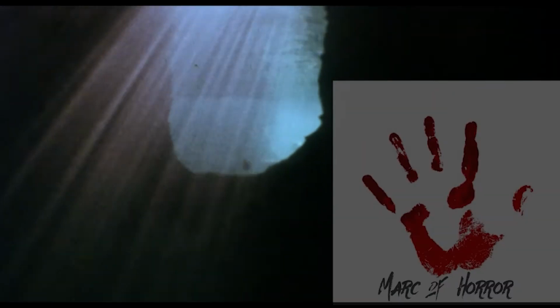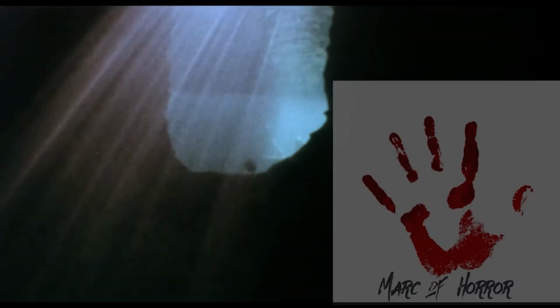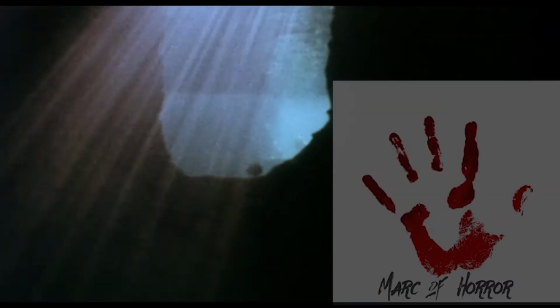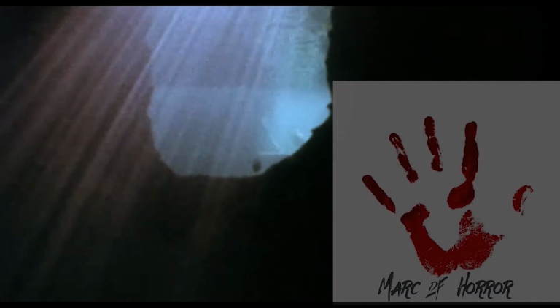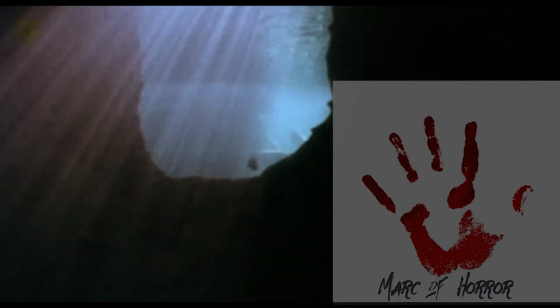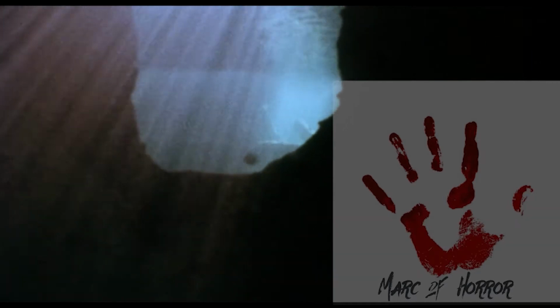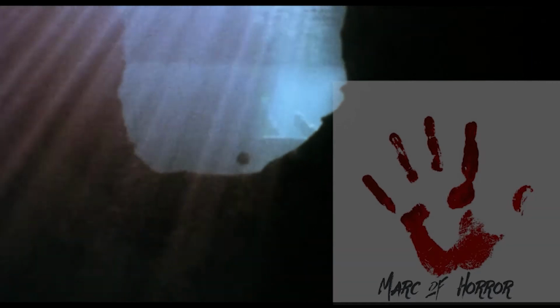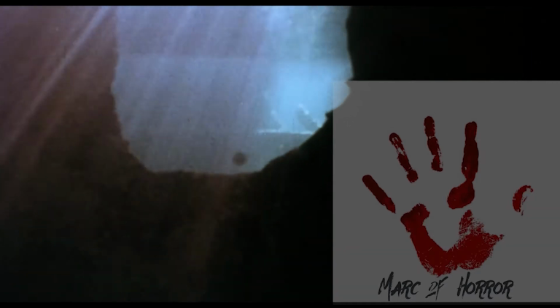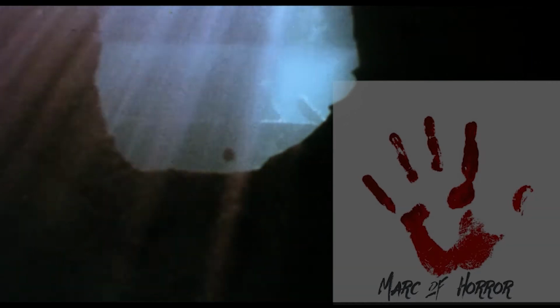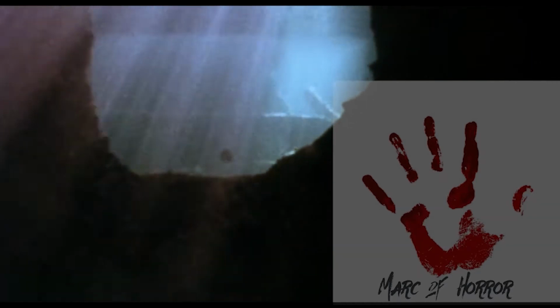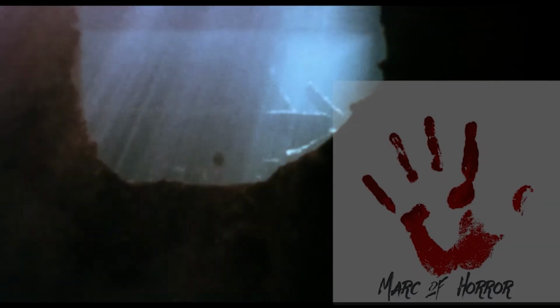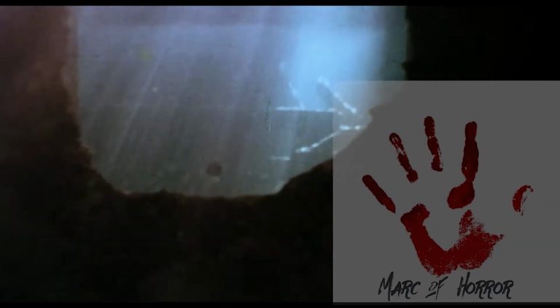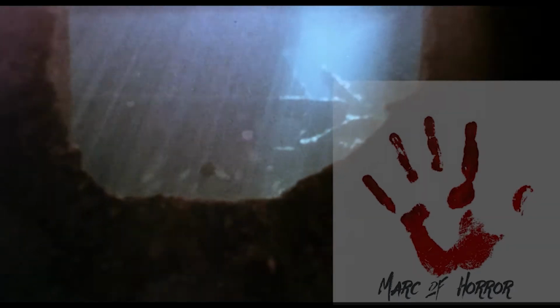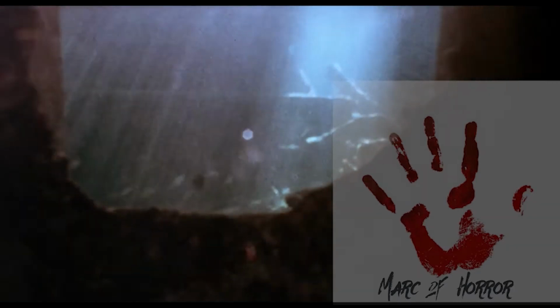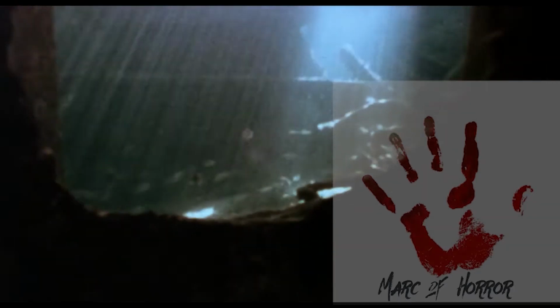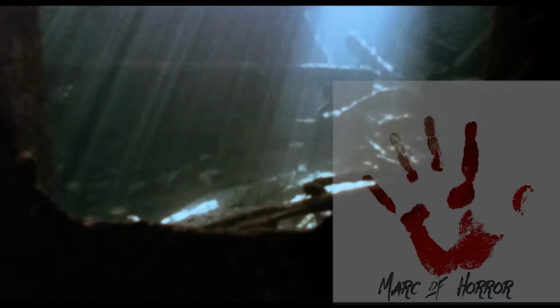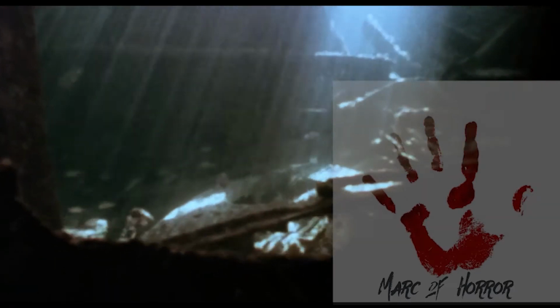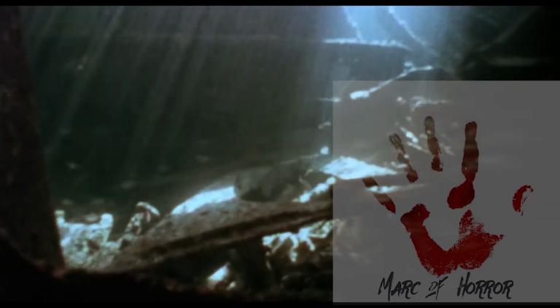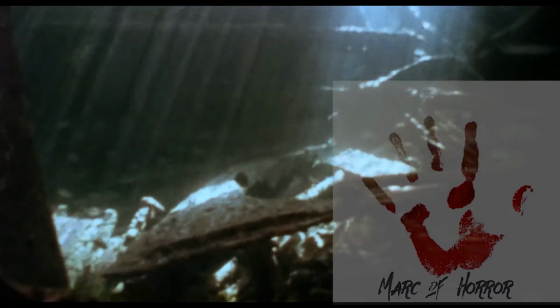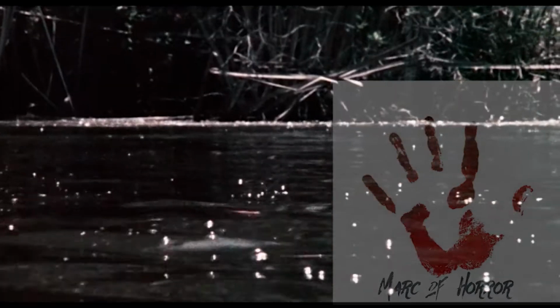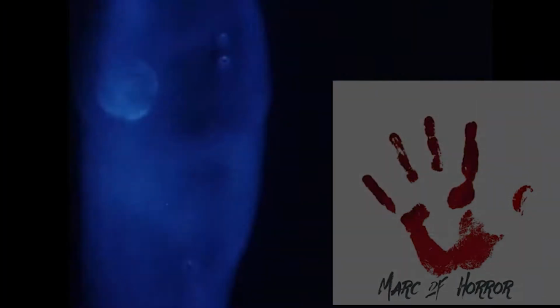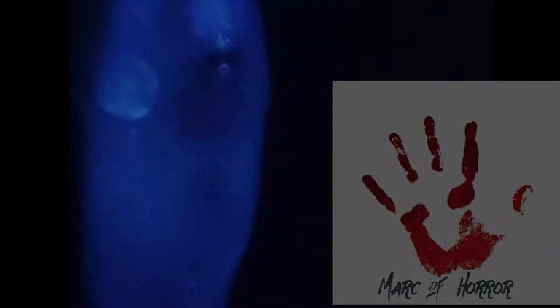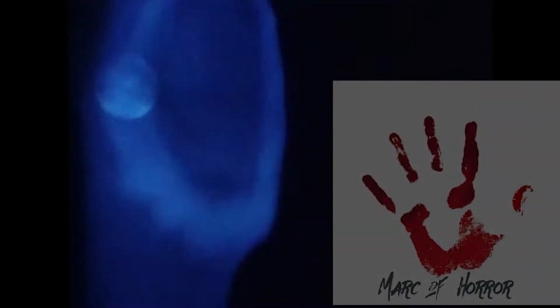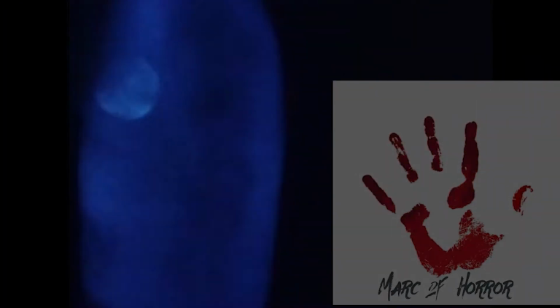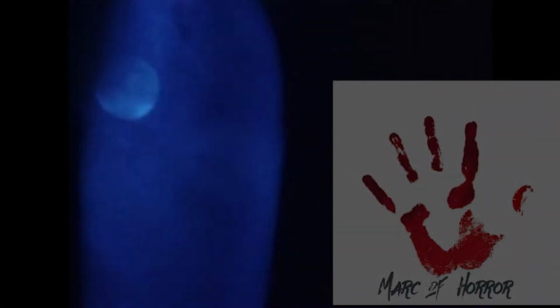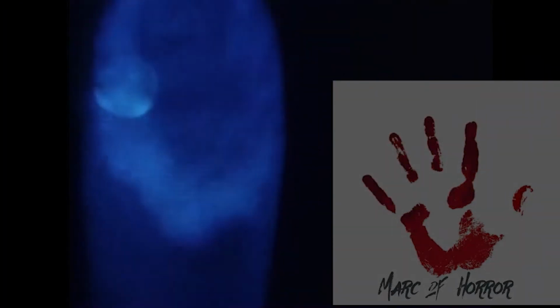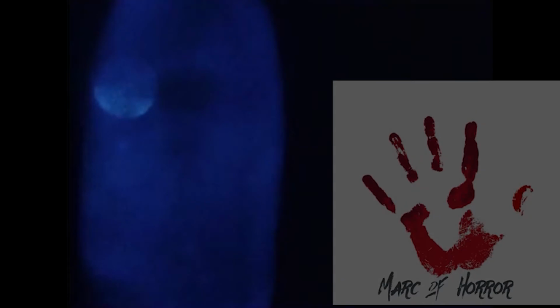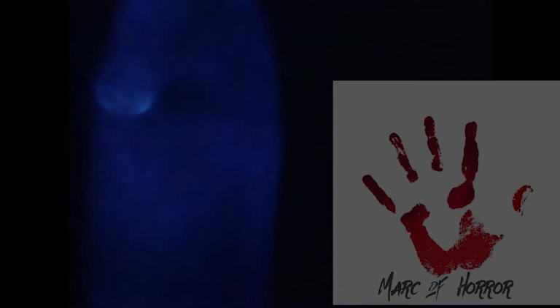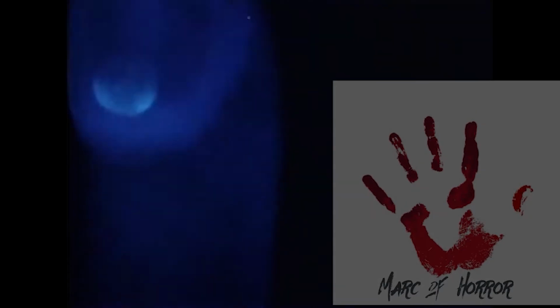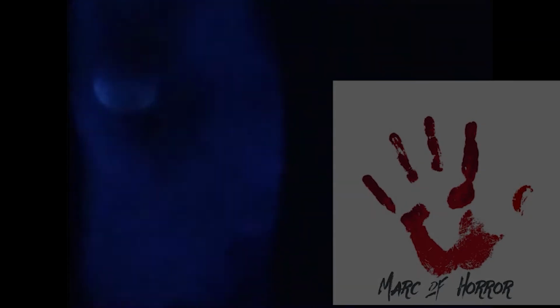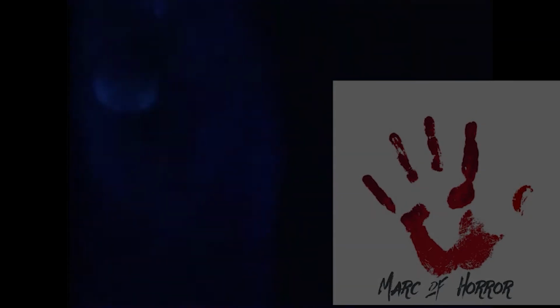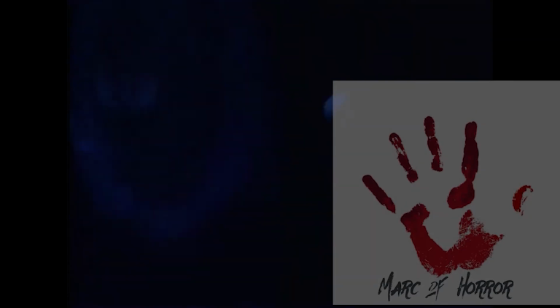You are now in the deep end of horror and I will see the life run out of you.